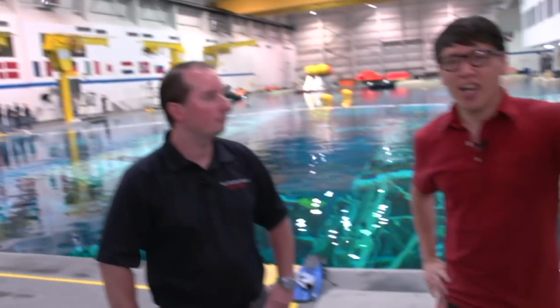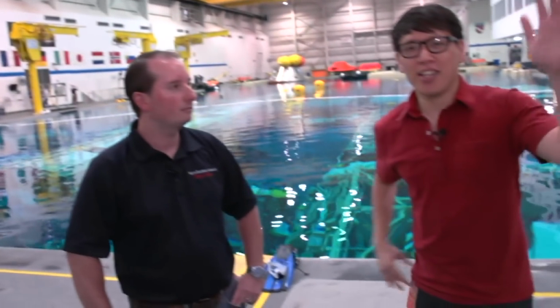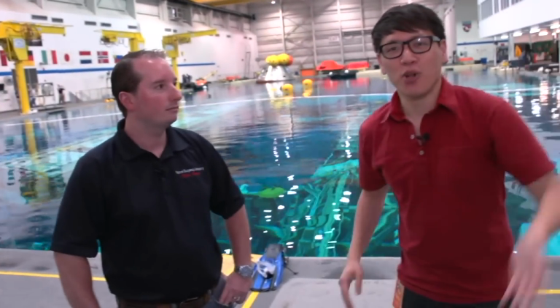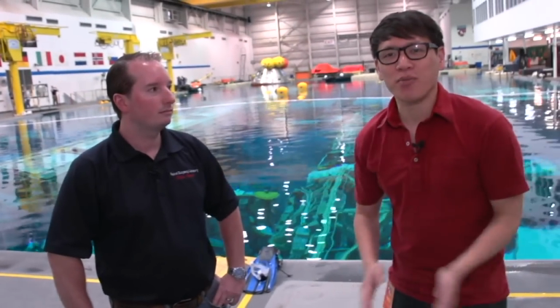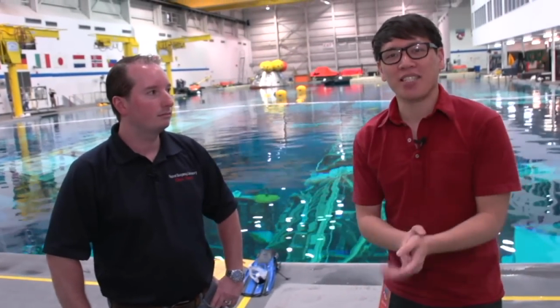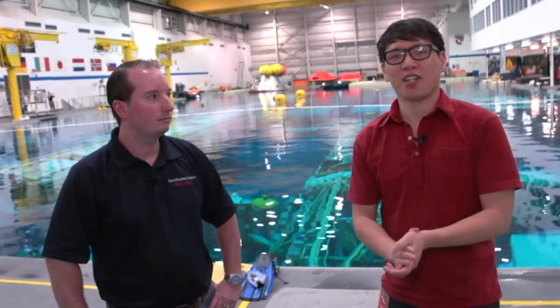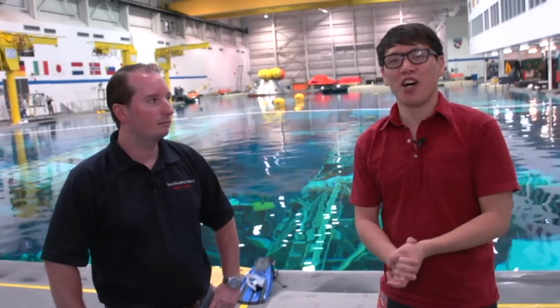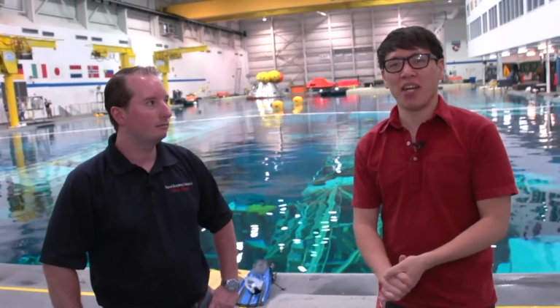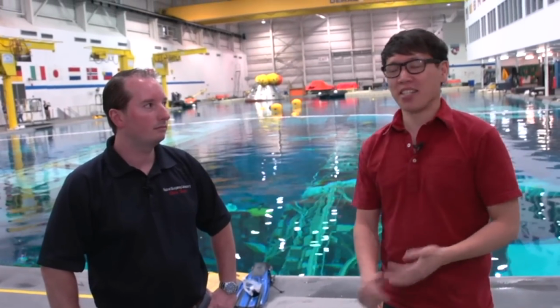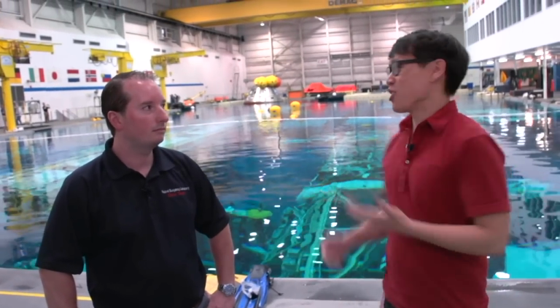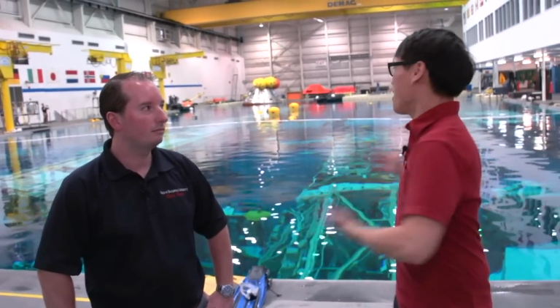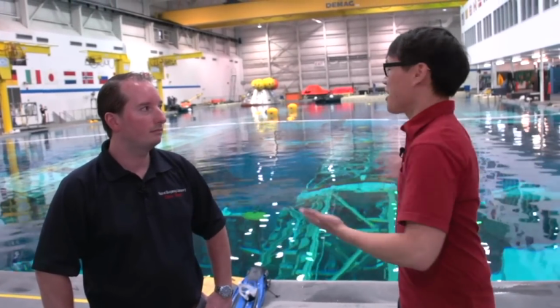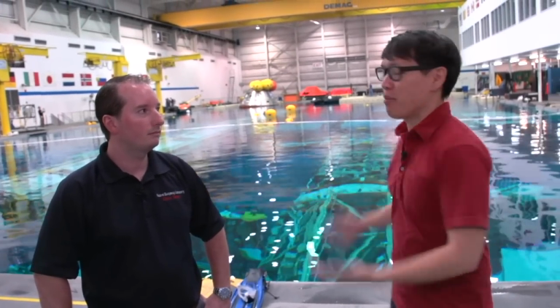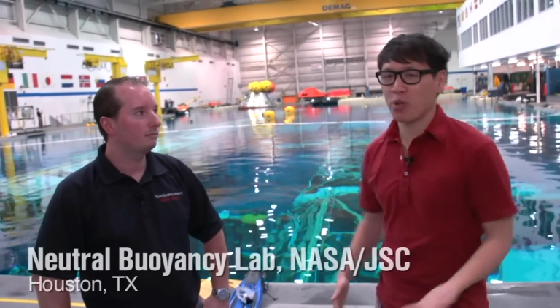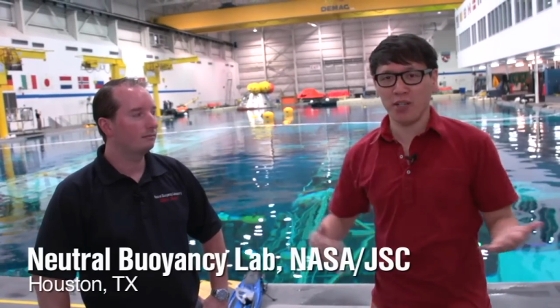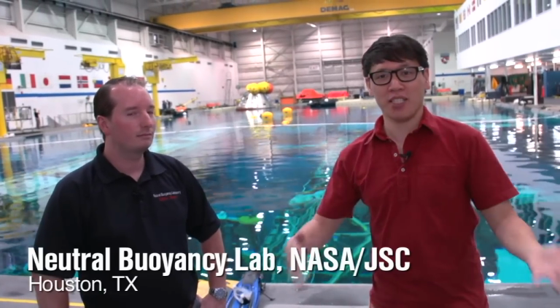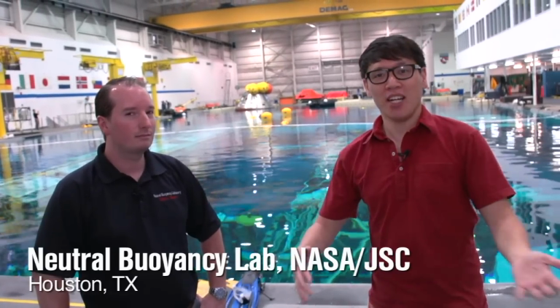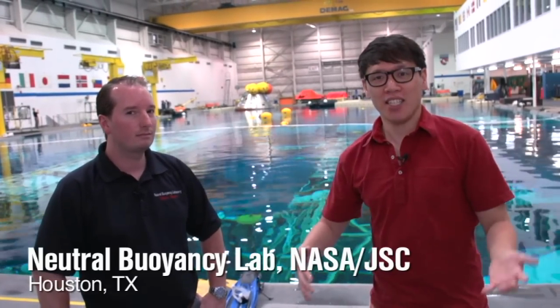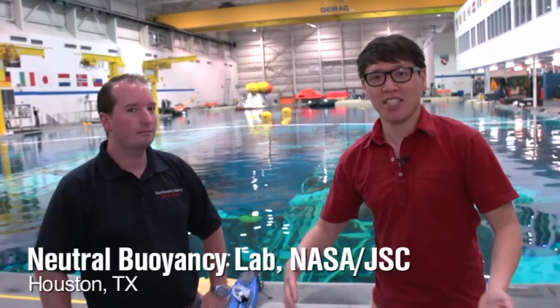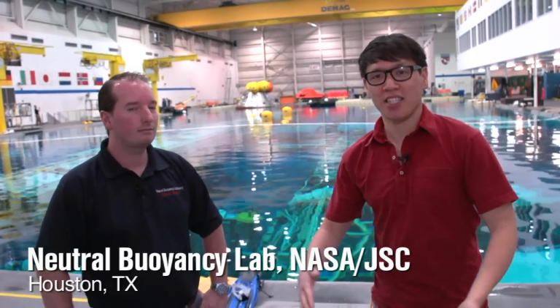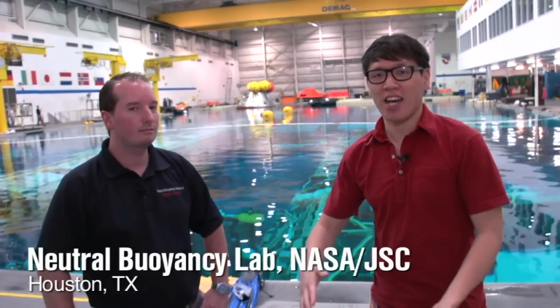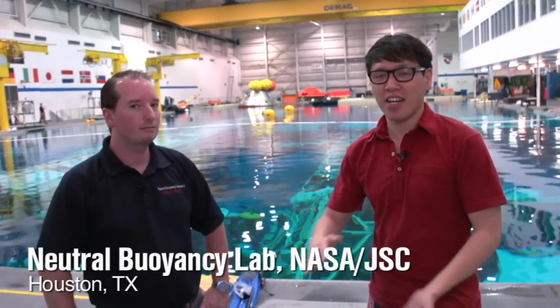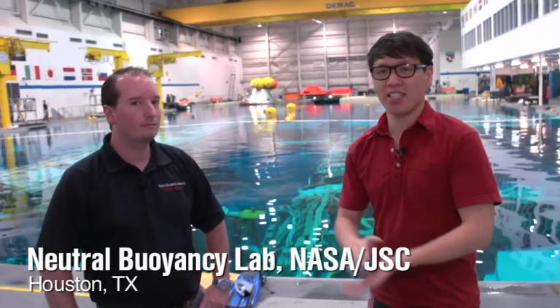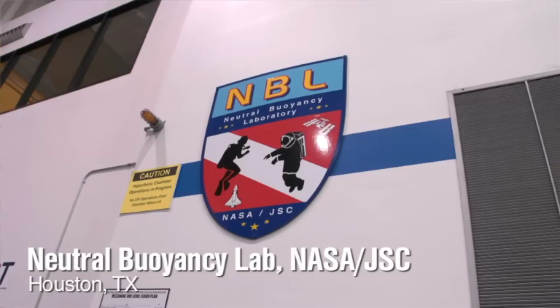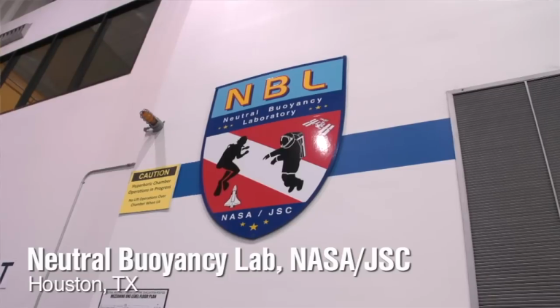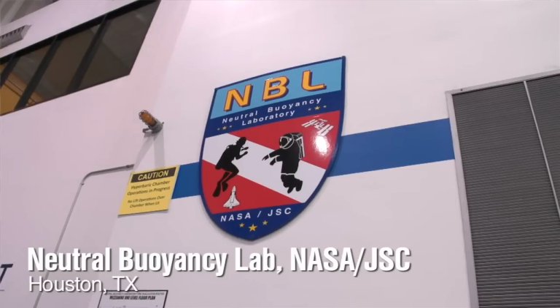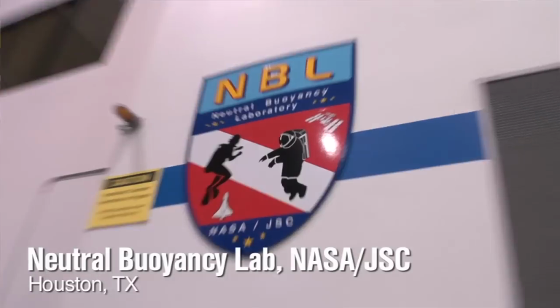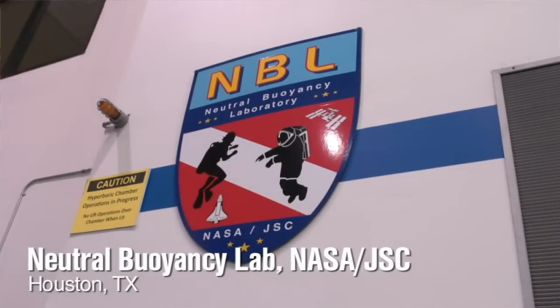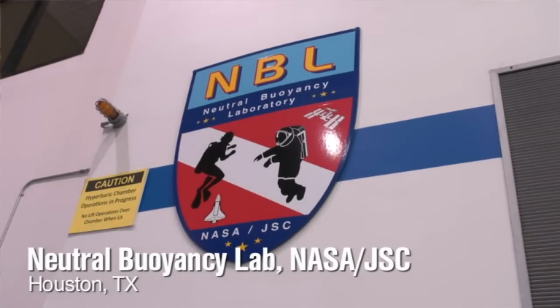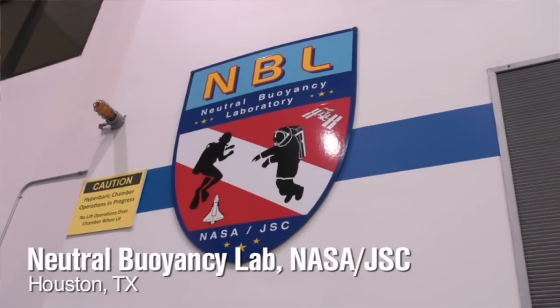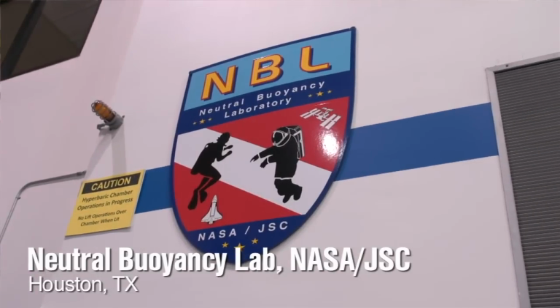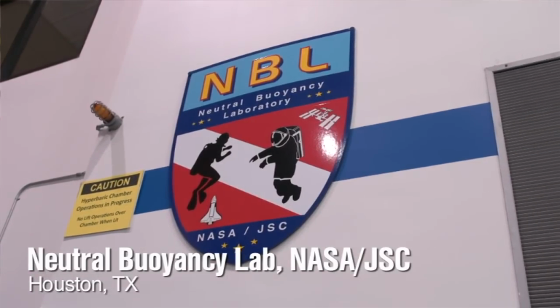Hey, it's Norm from Tesla.com, and this is so amazing. I'm here in Houston, Texas, at NASA's Neutral Buoyancy Lab, the NBL.